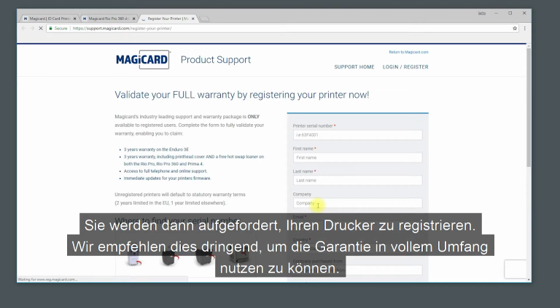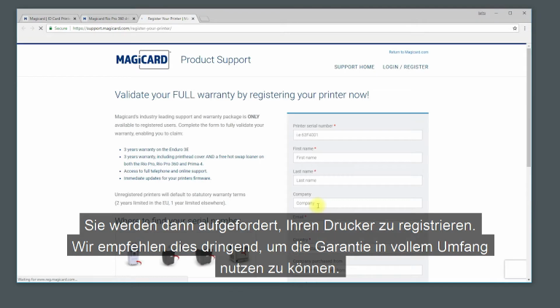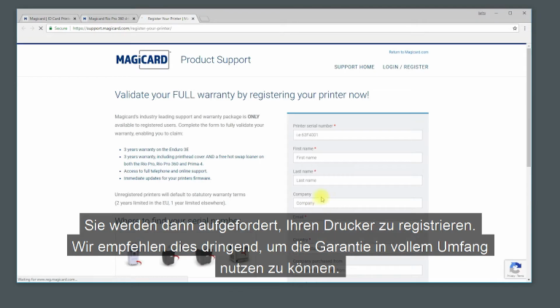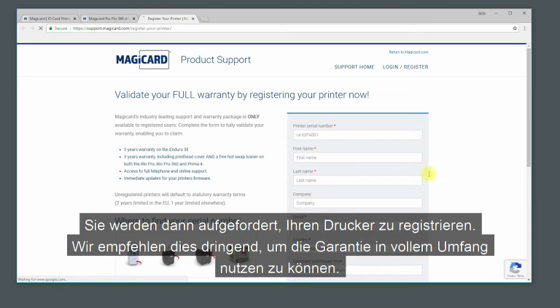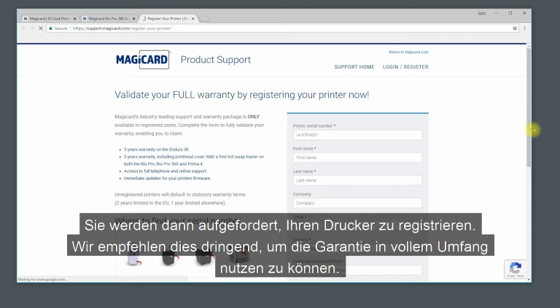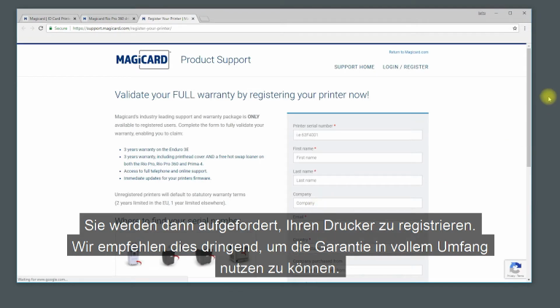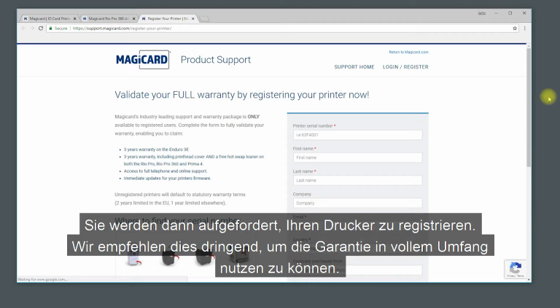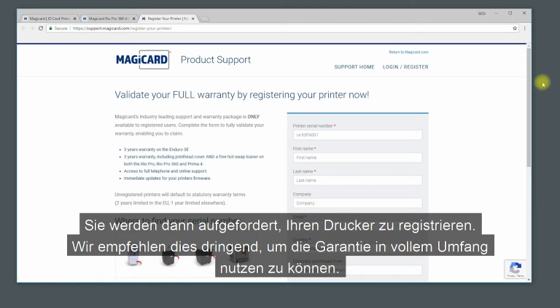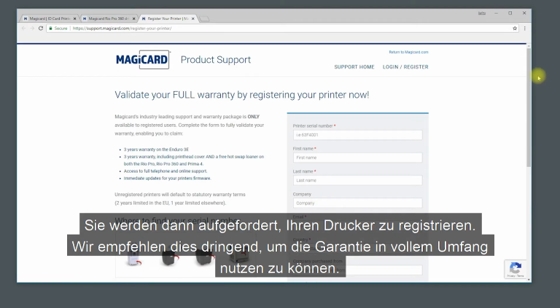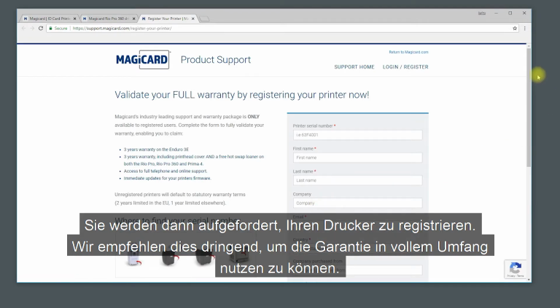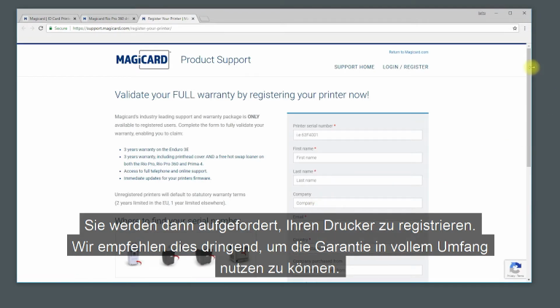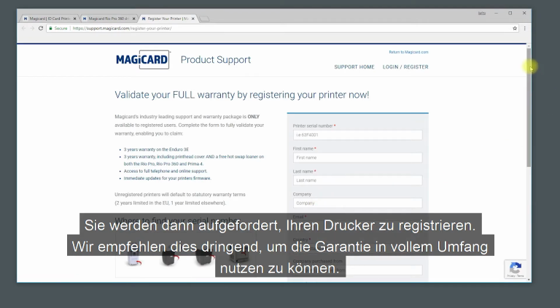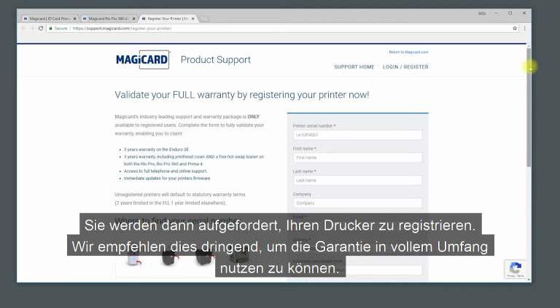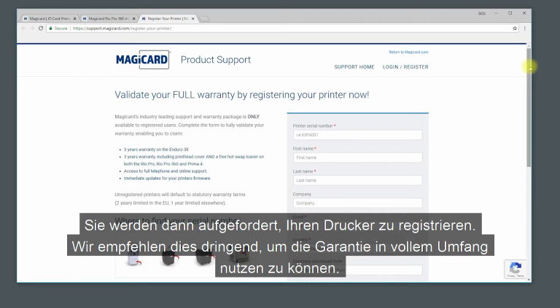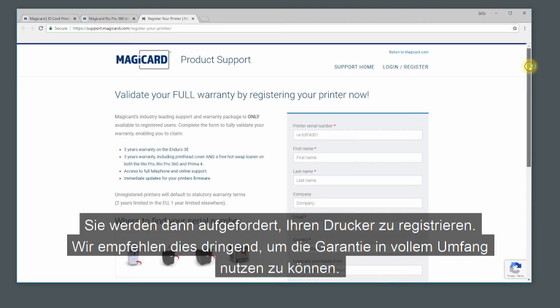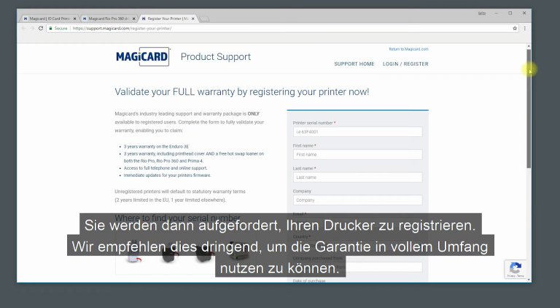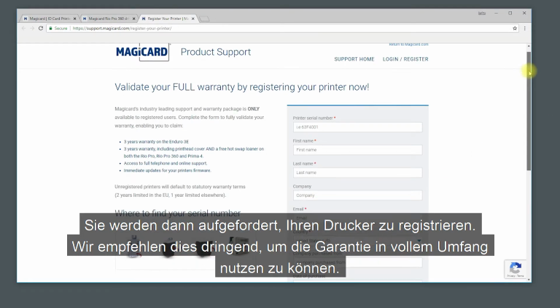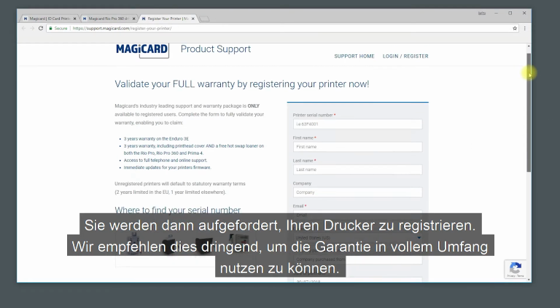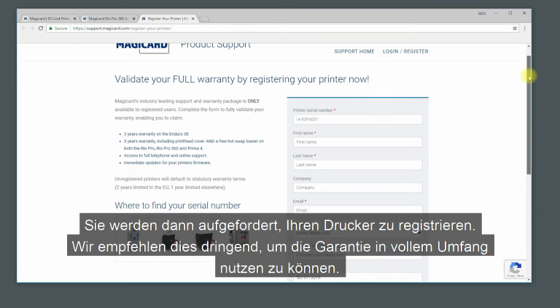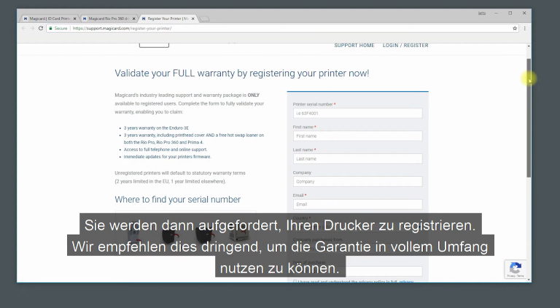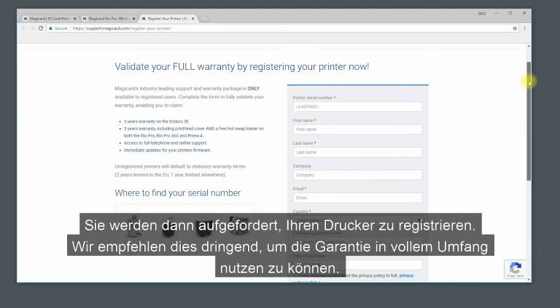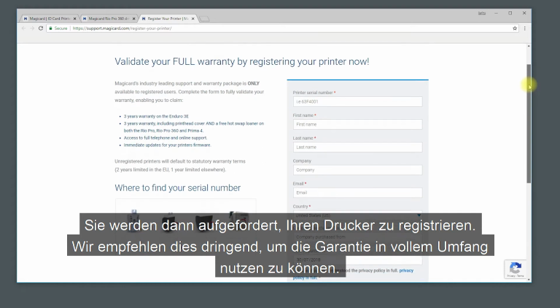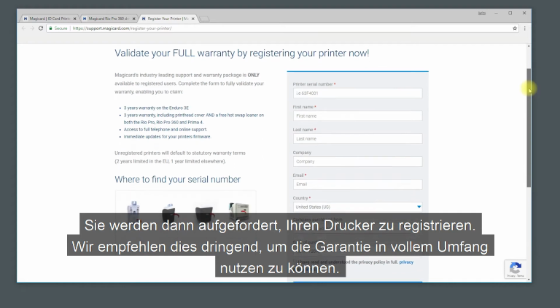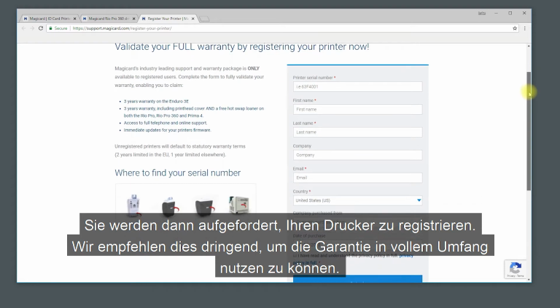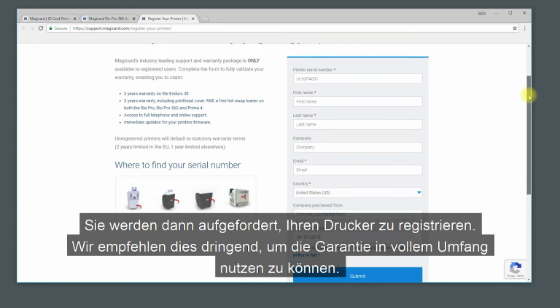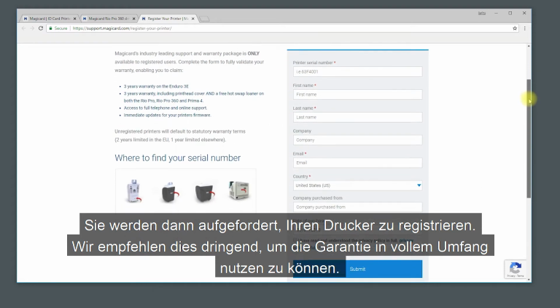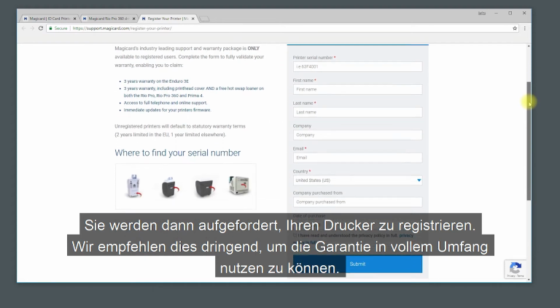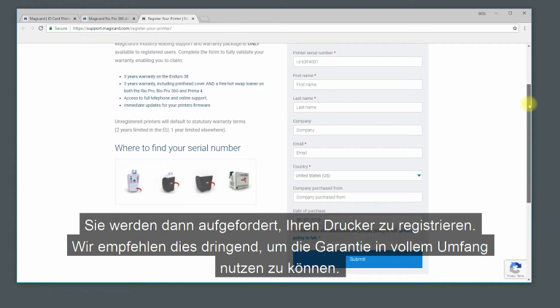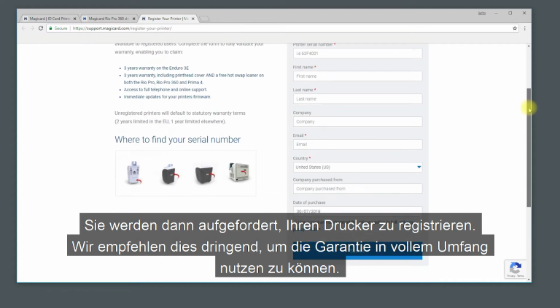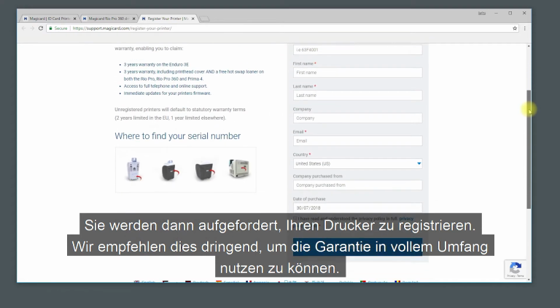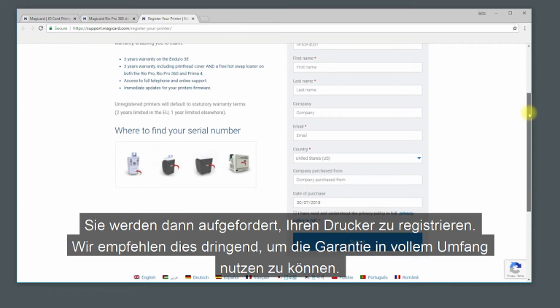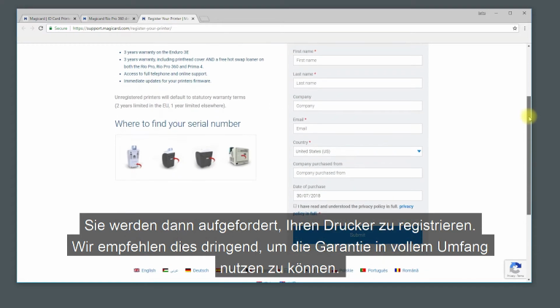You will then be prompted to register your printer. We strongly recommend you do this to be able to make full use of the warranty.